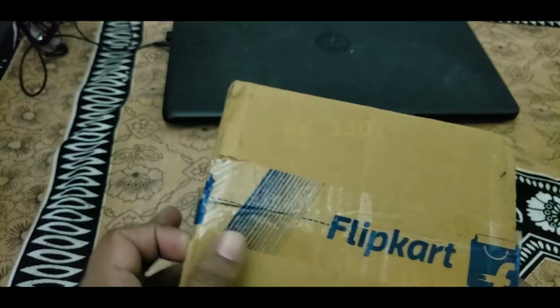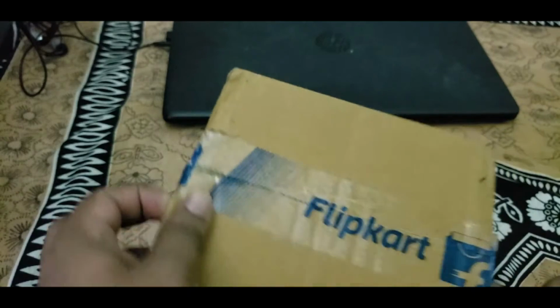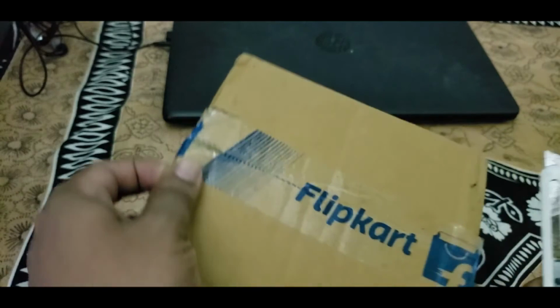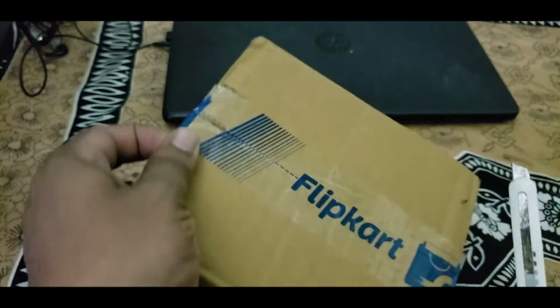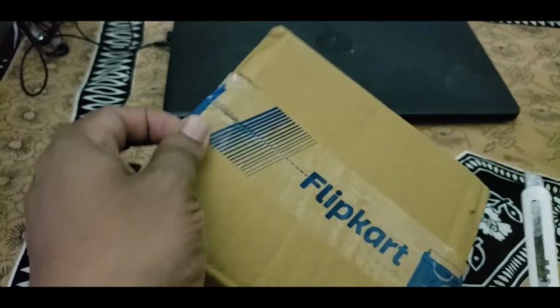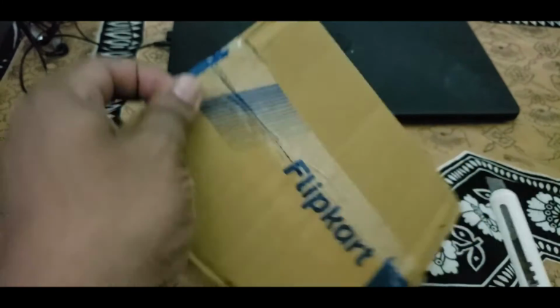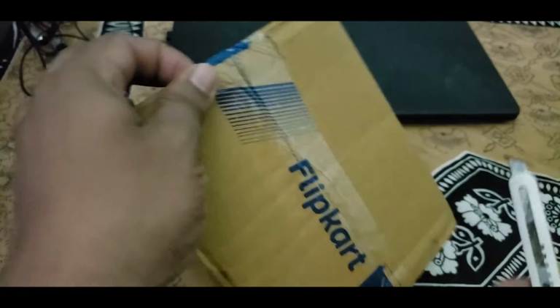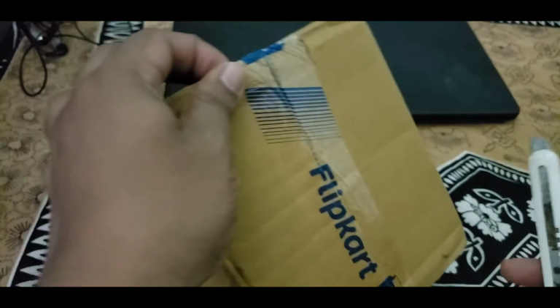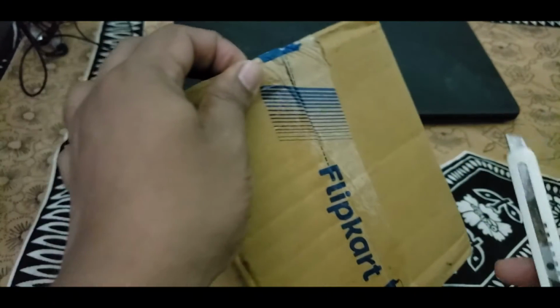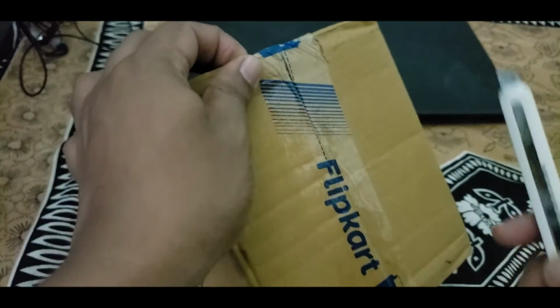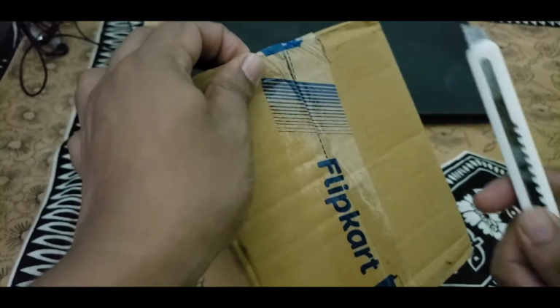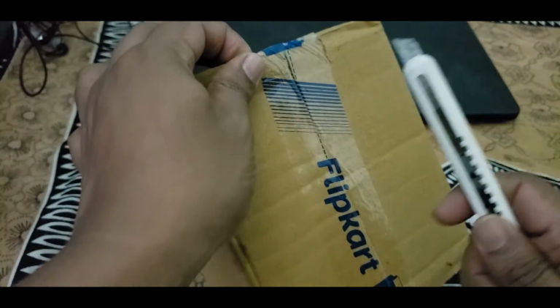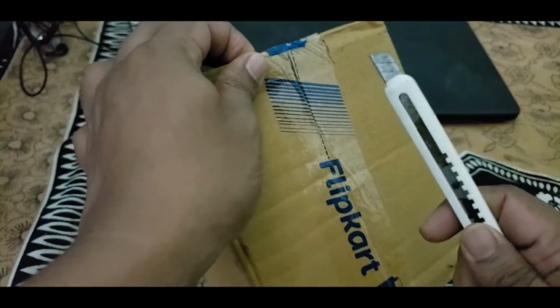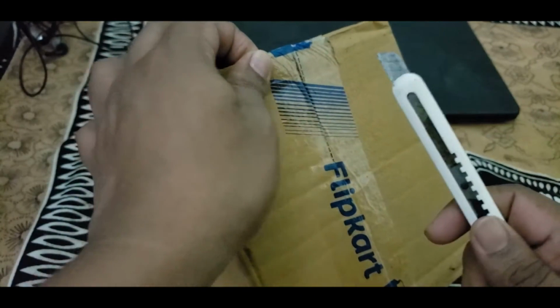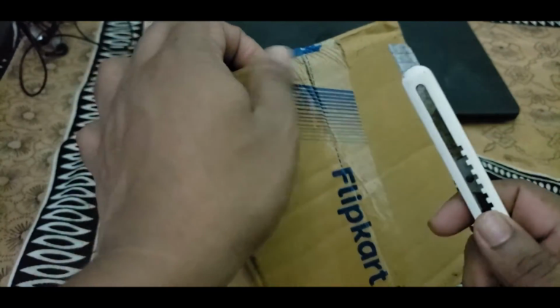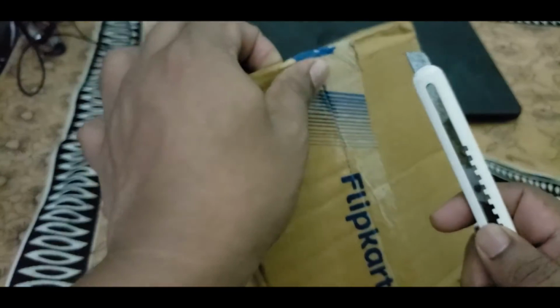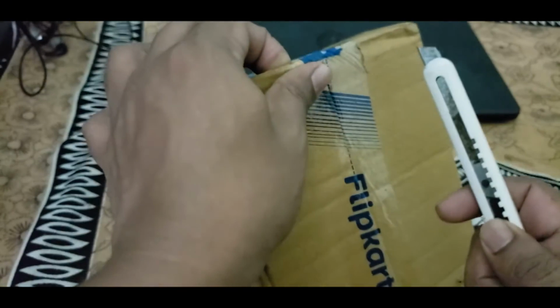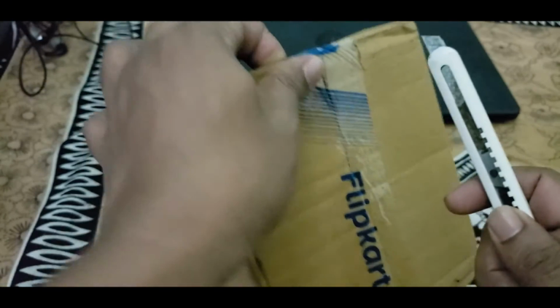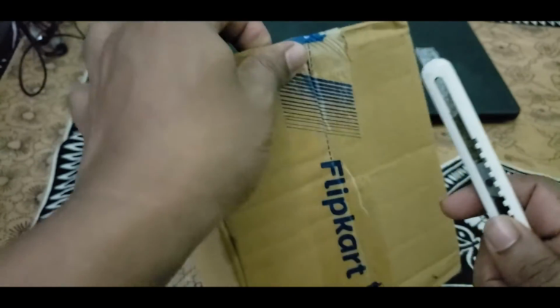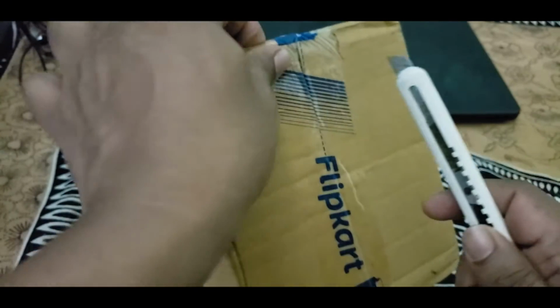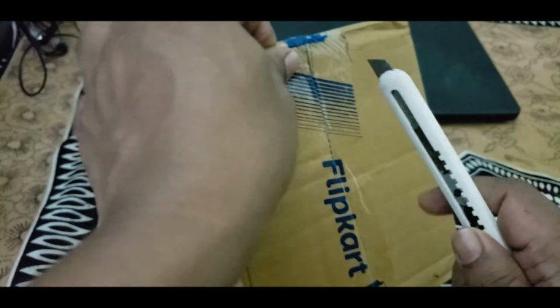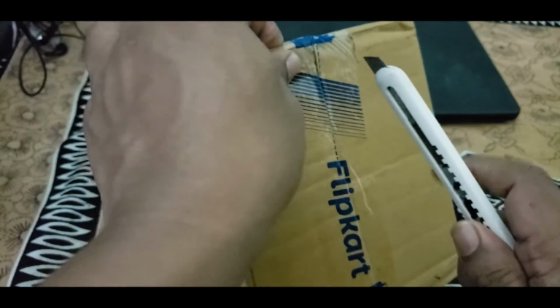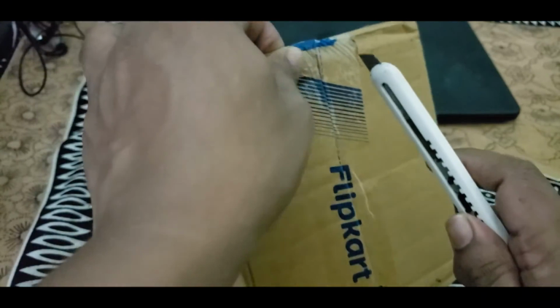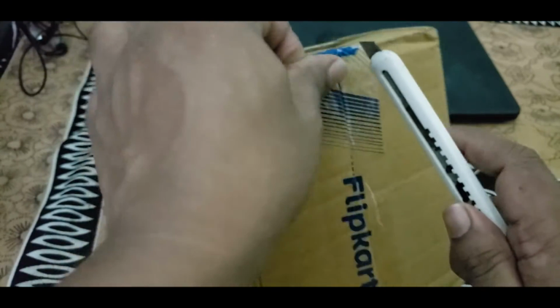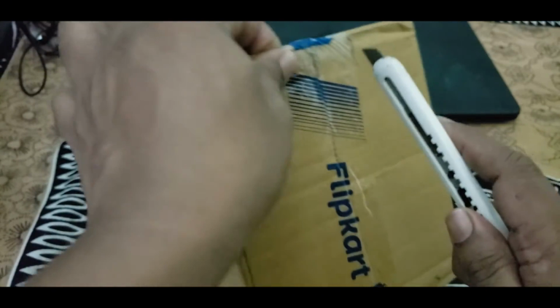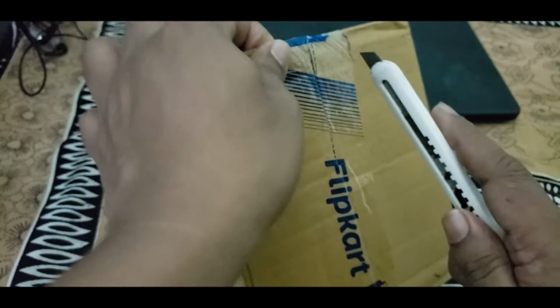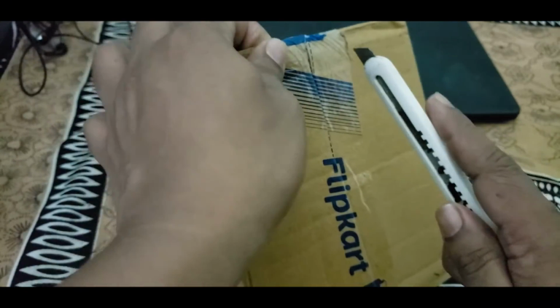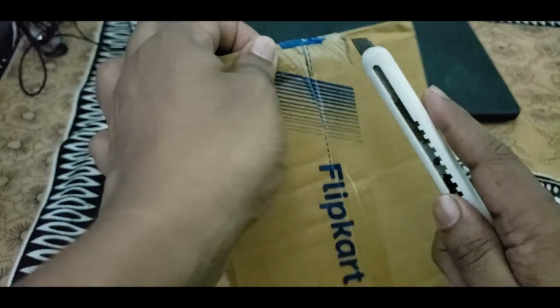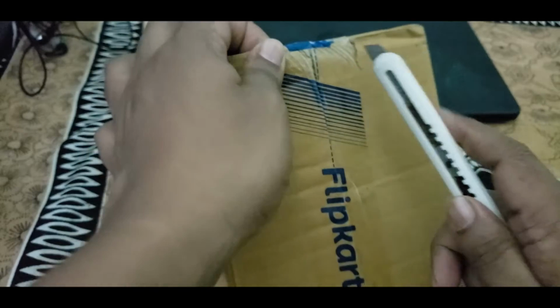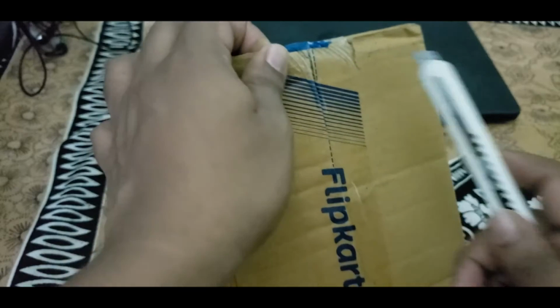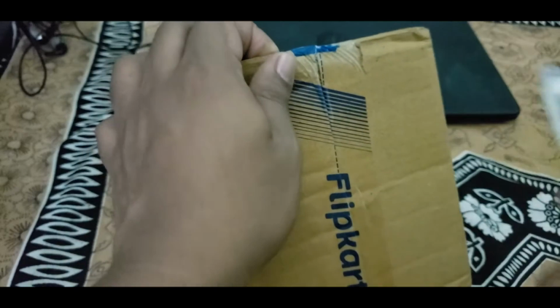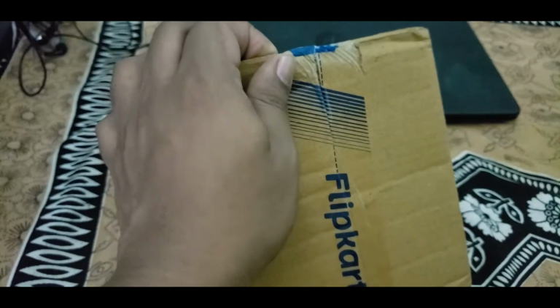This is one of the wireless mice I bought from Flipkart — the Zebronics brand. So let's unbox it and see how it looks.